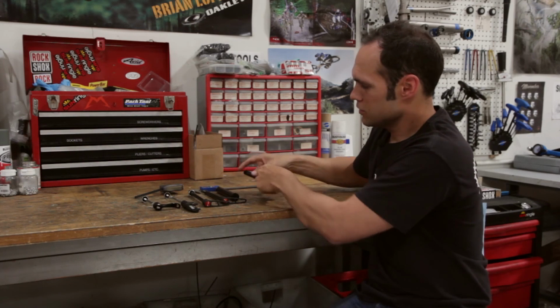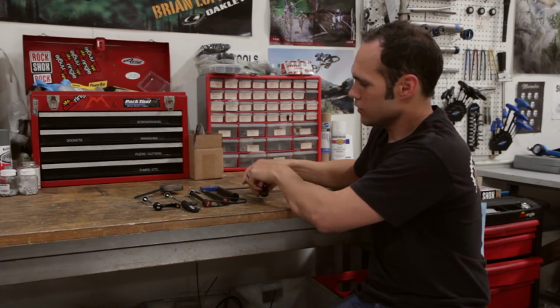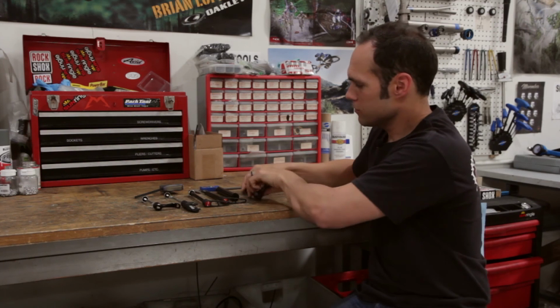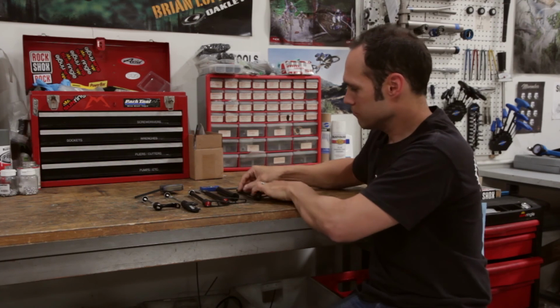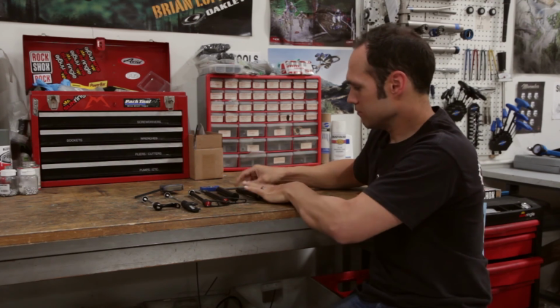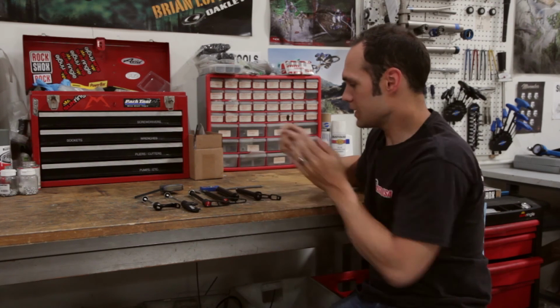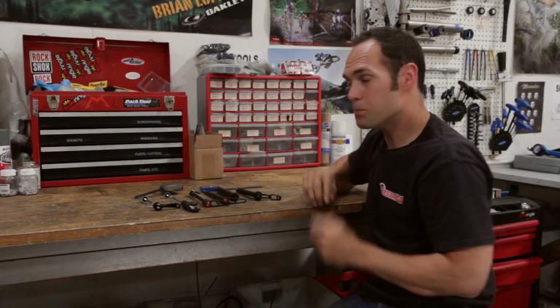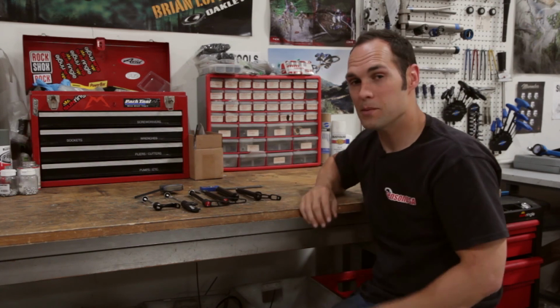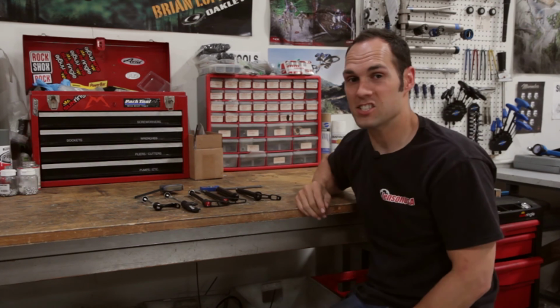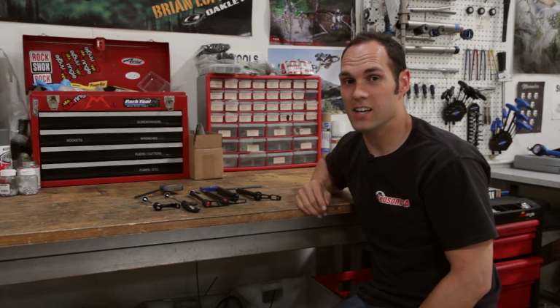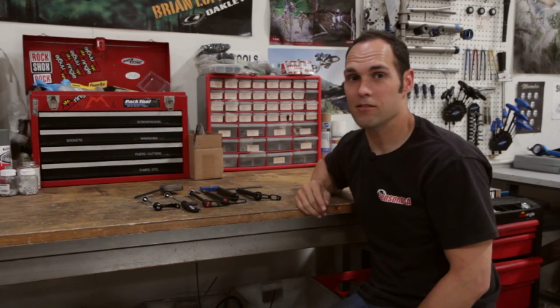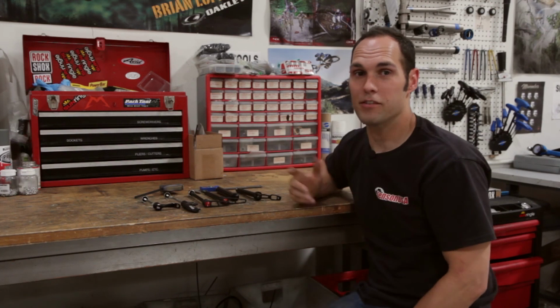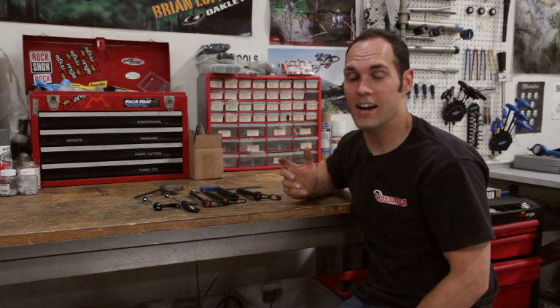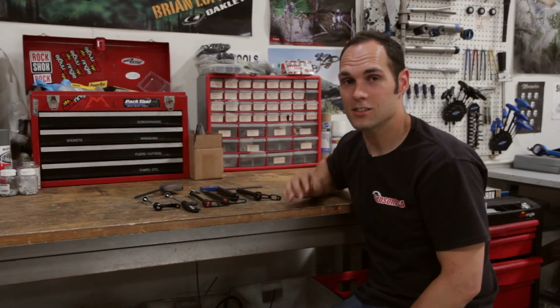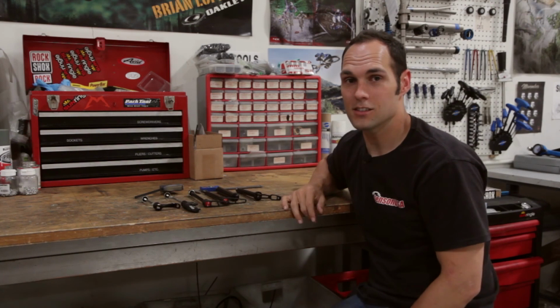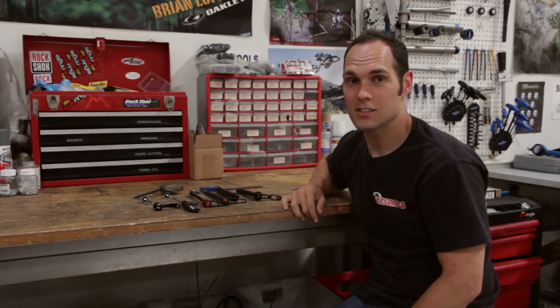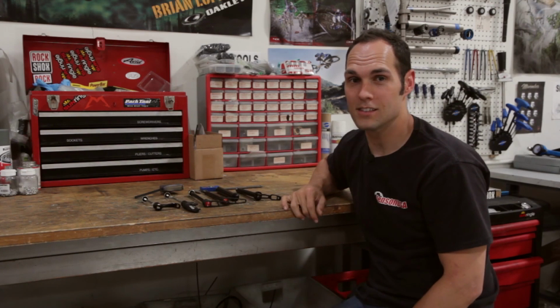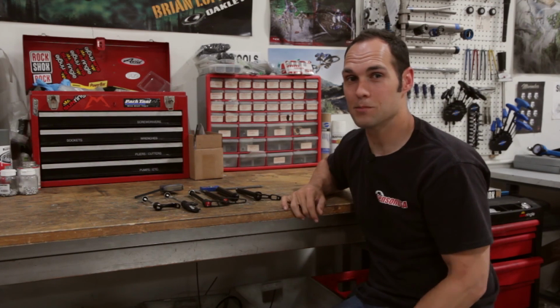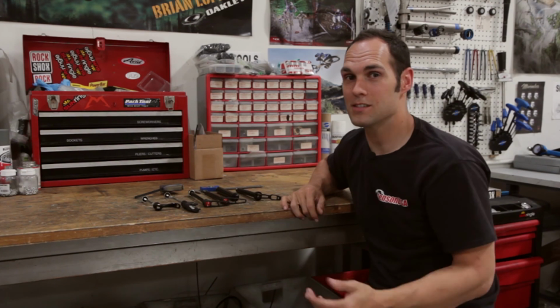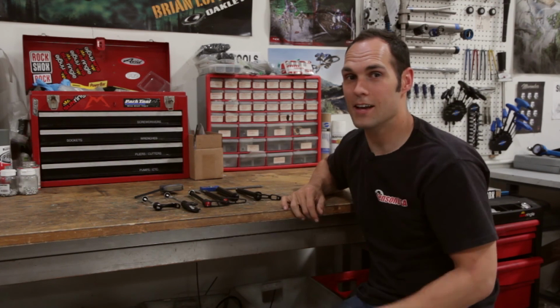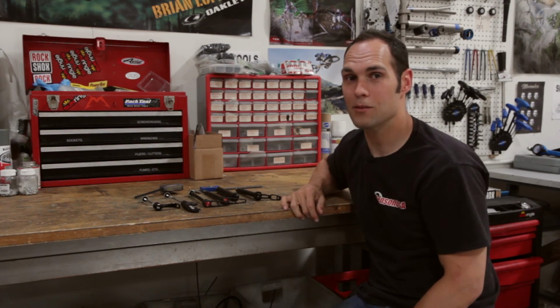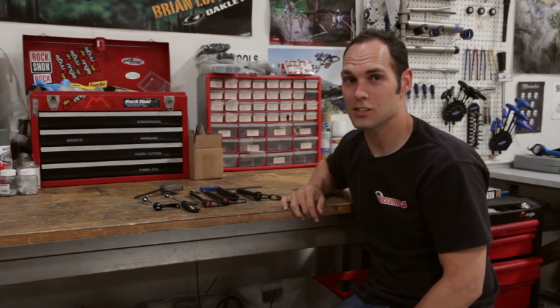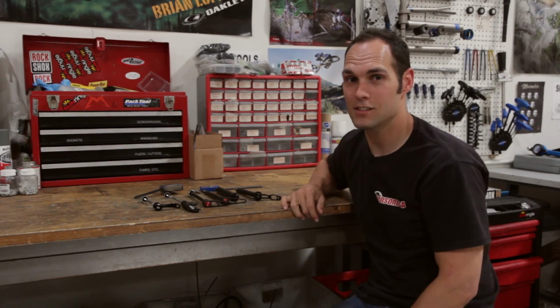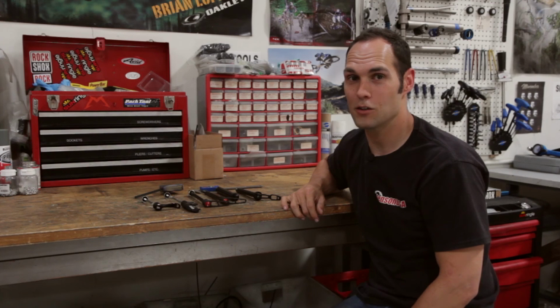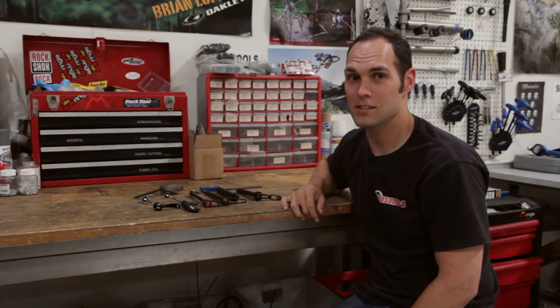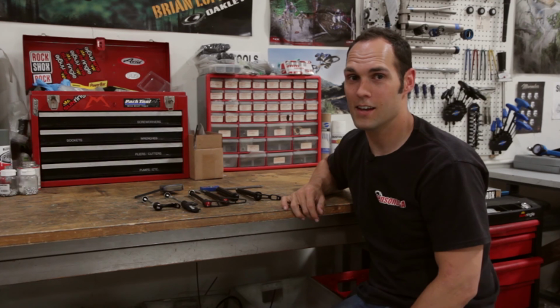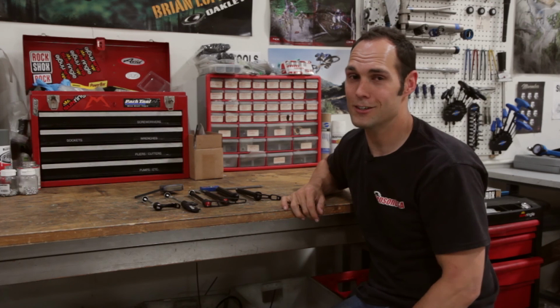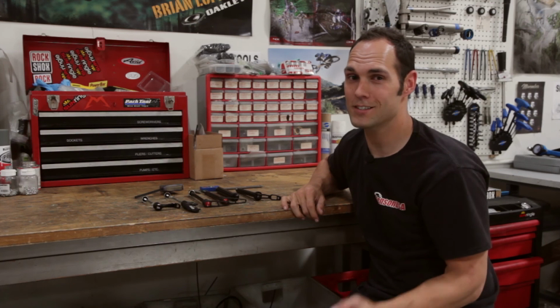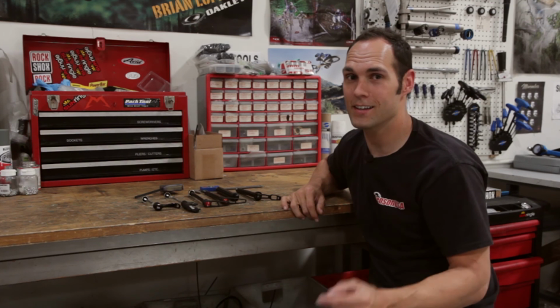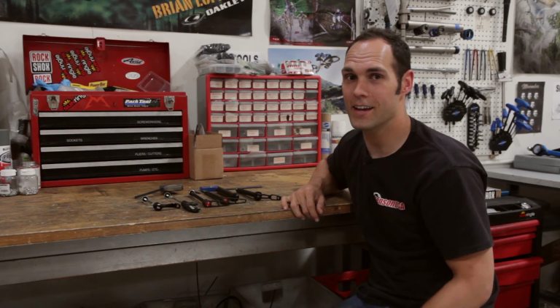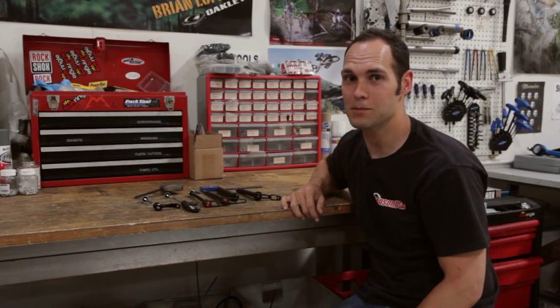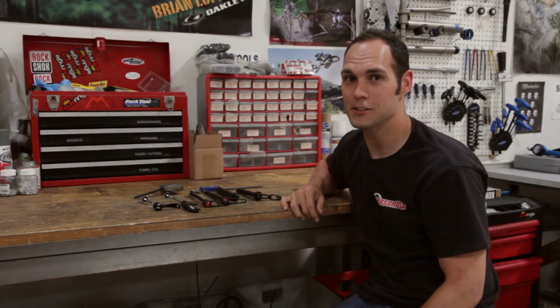So that's pretty much it for axles. This has been Seth with Jensen USA, your cycling experts.